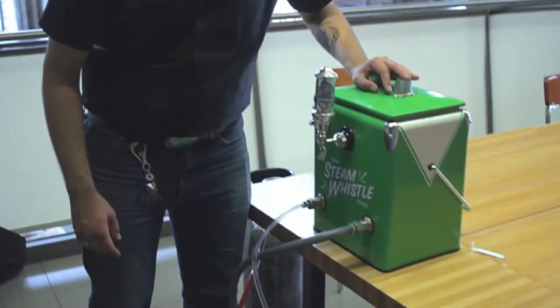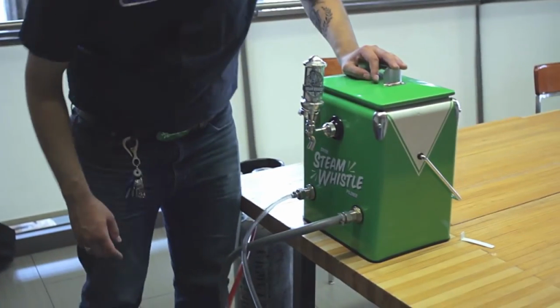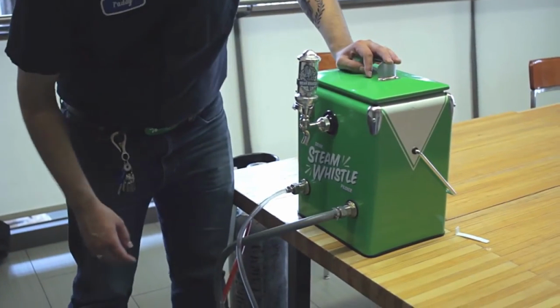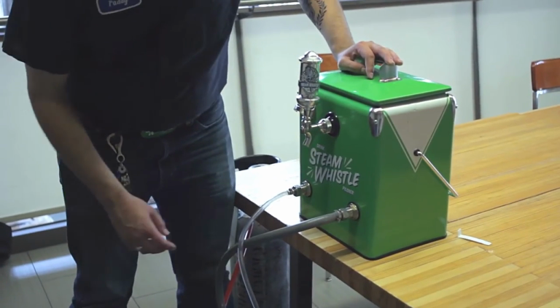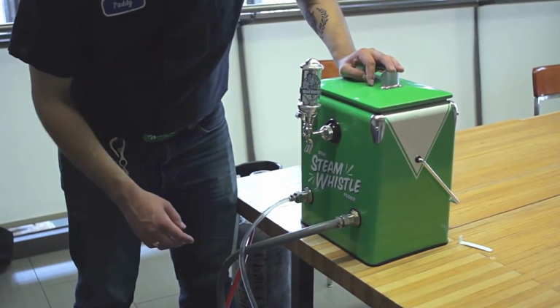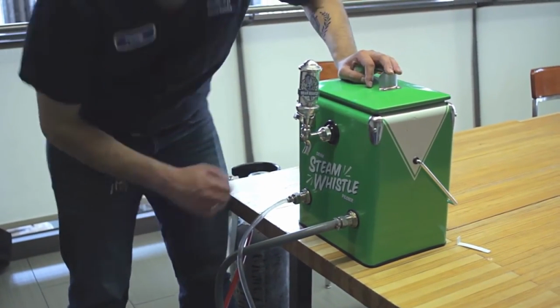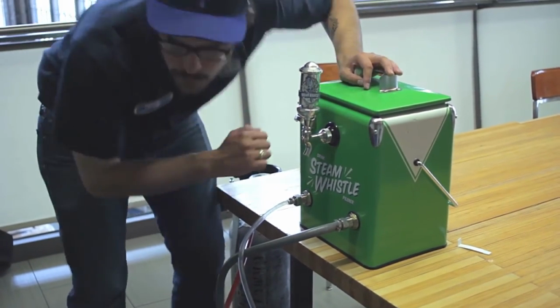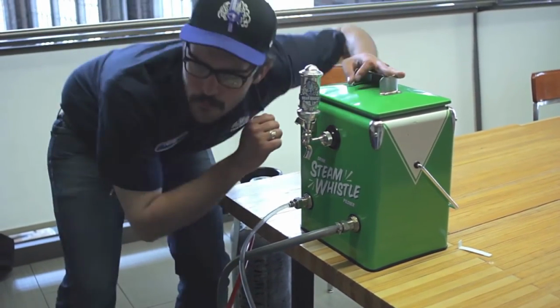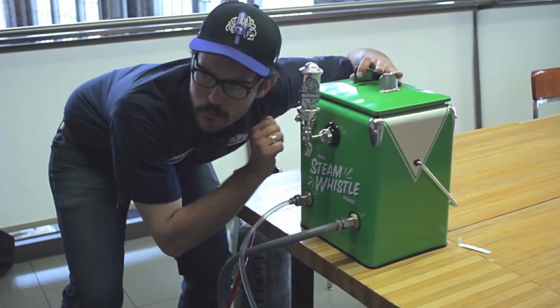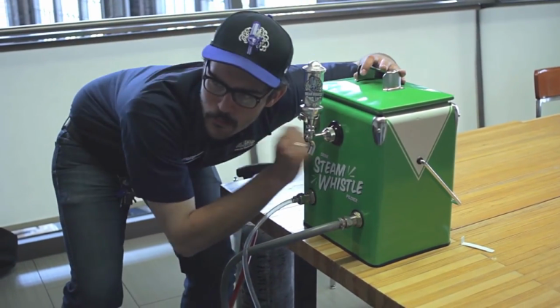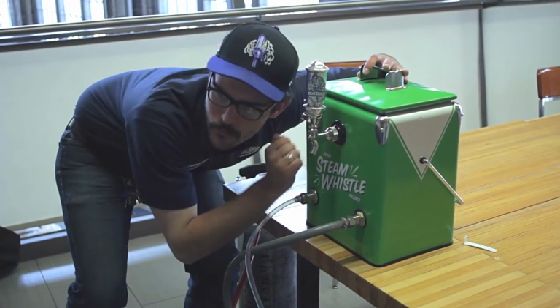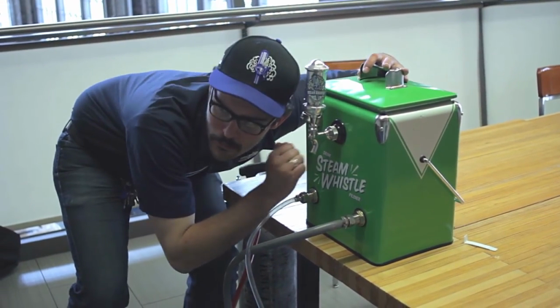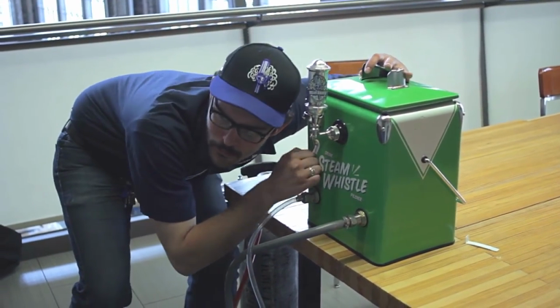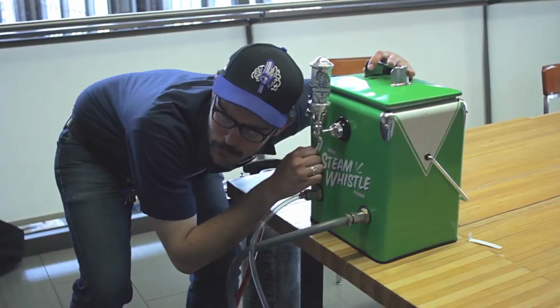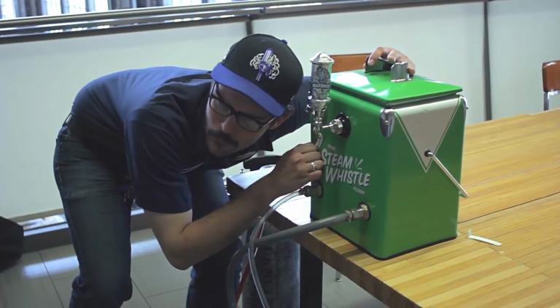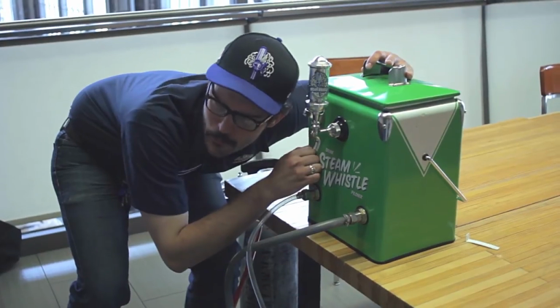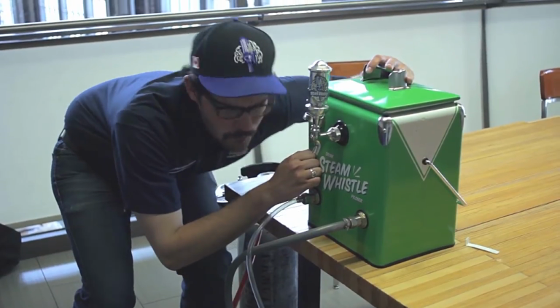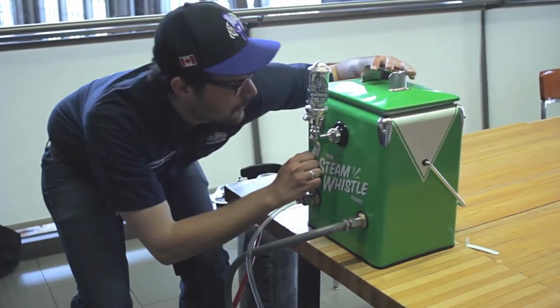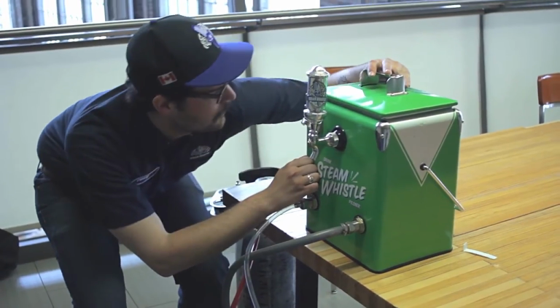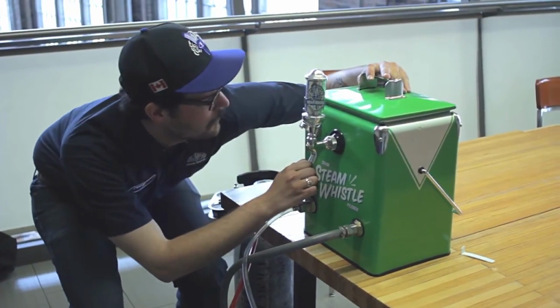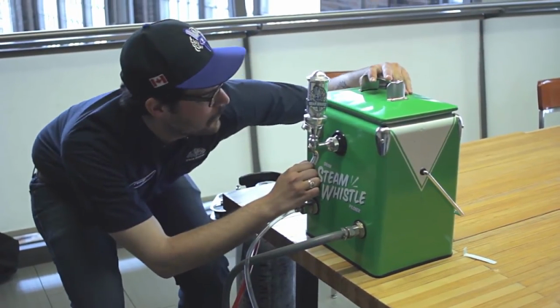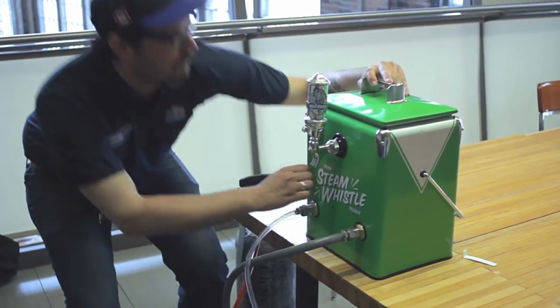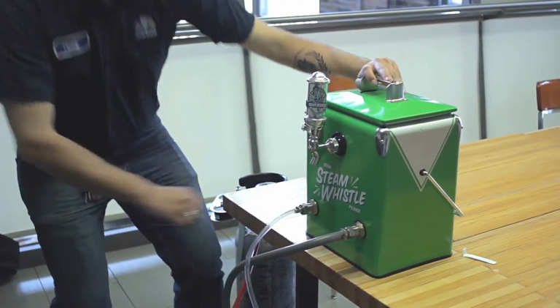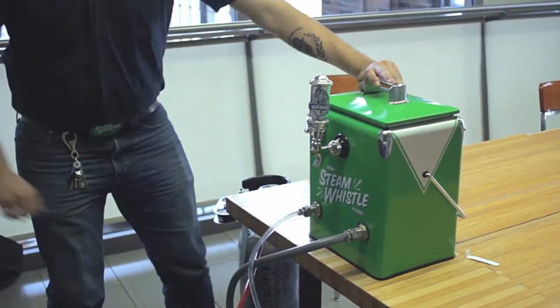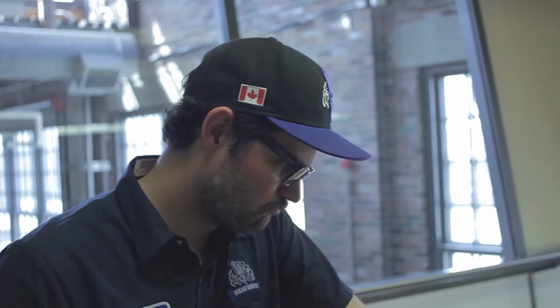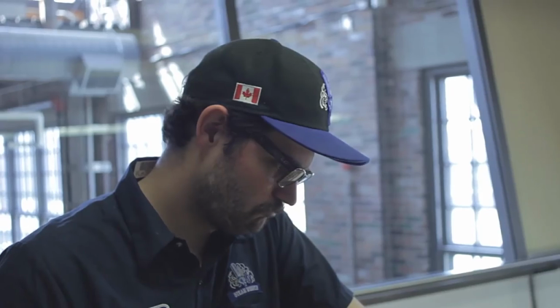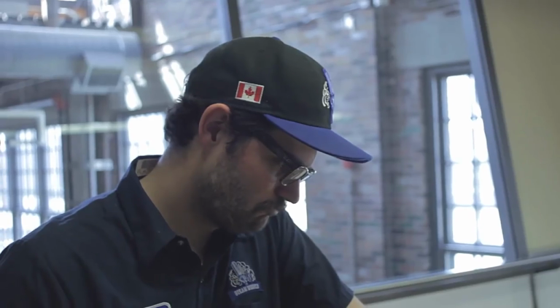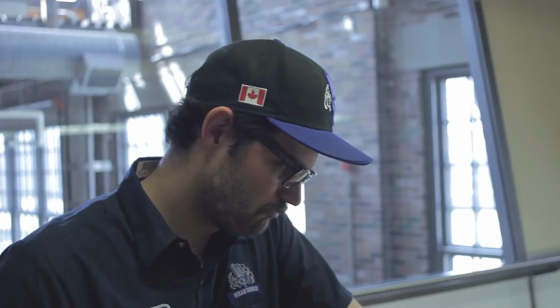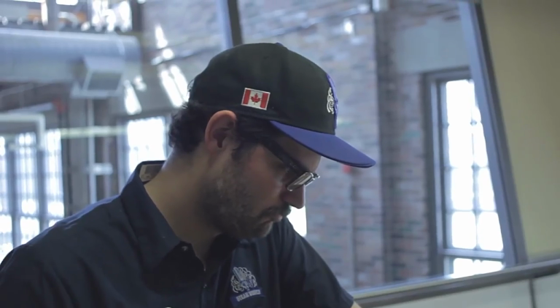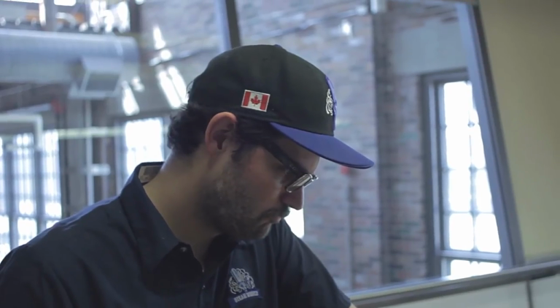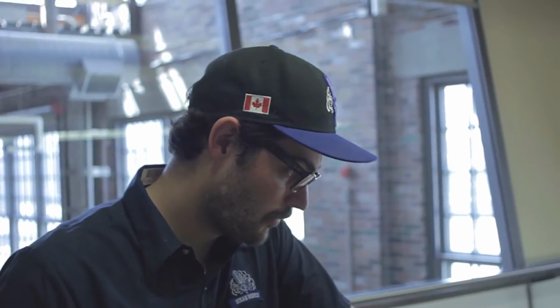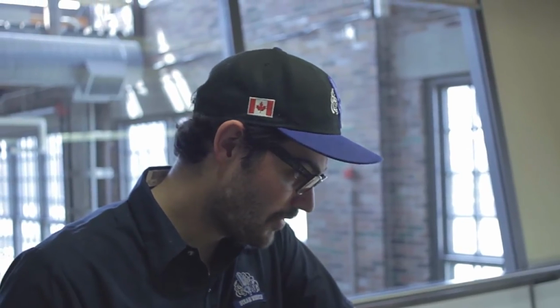Paddy received a flash cooler but can't figure out how it works. Let's help him out.